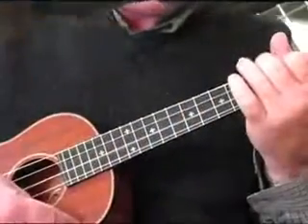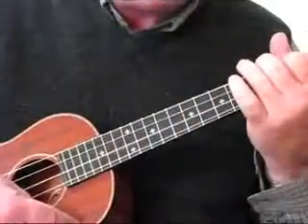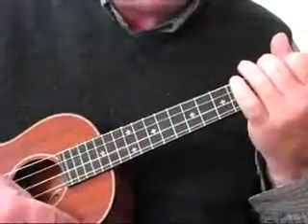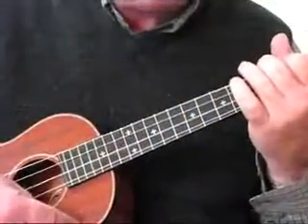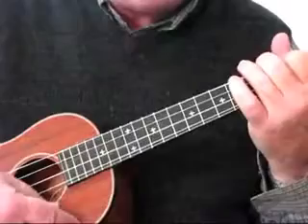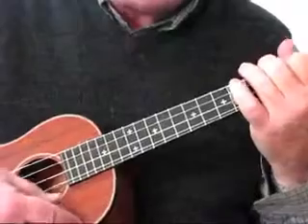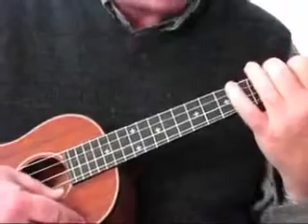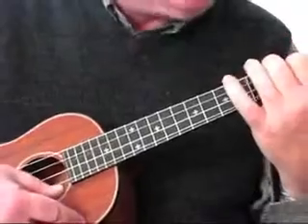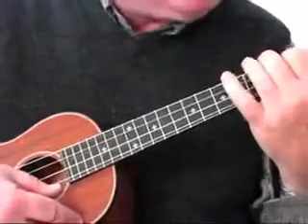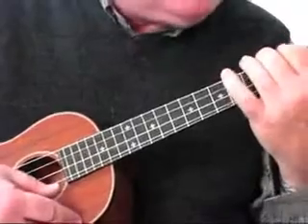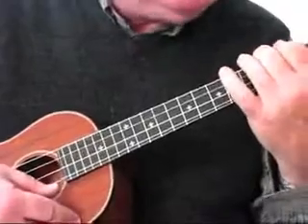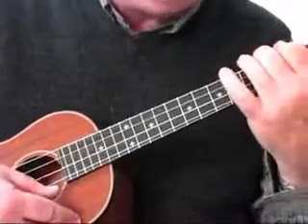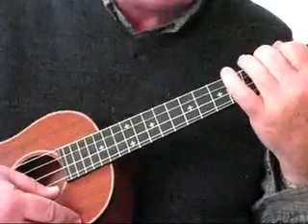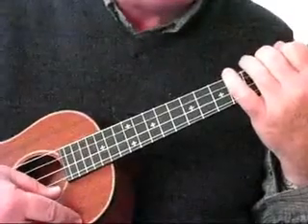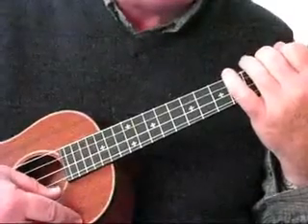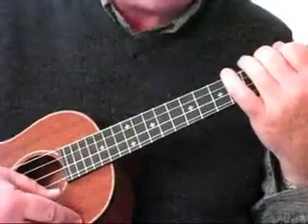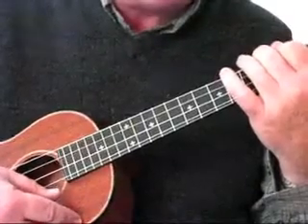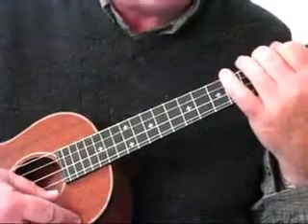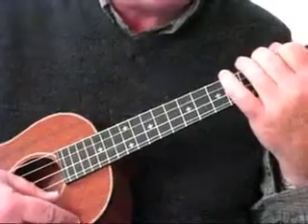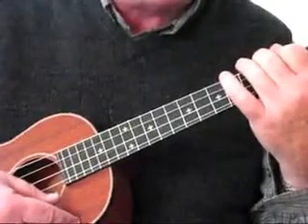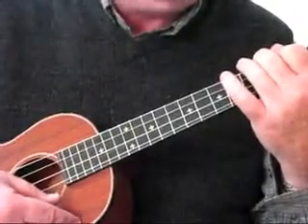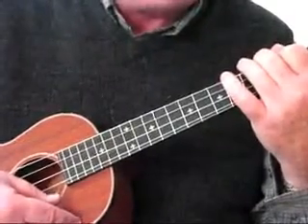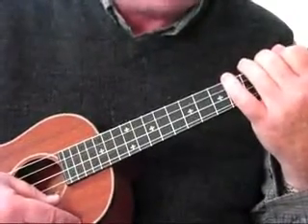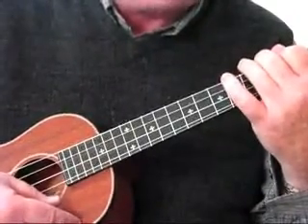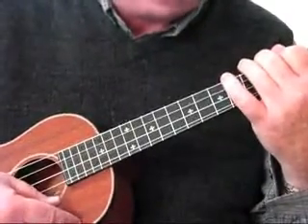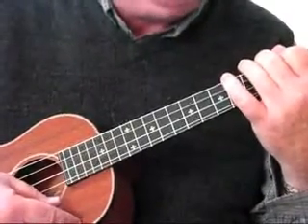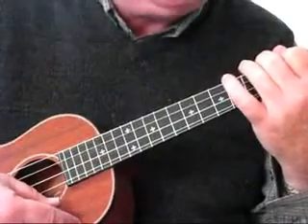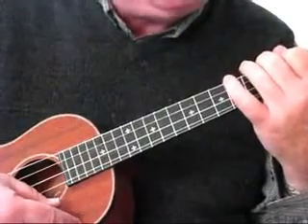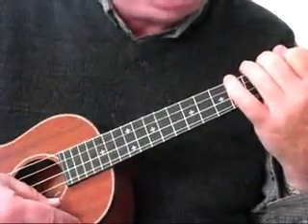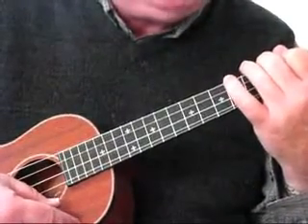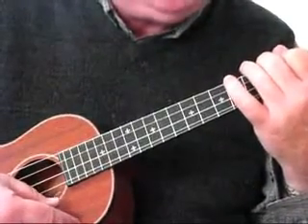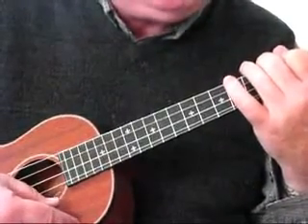Hello. In Lesson 3, we're going to learn how to play the 12-bar blues in the key of A.